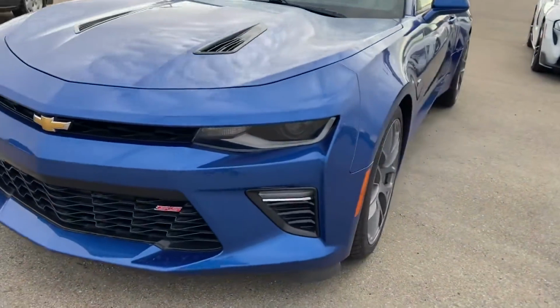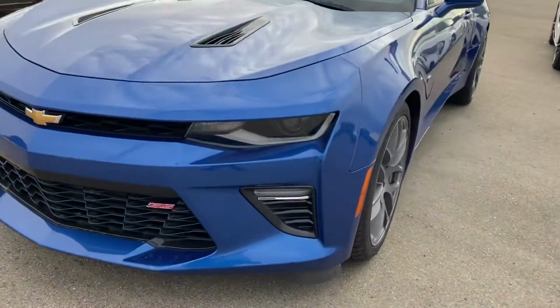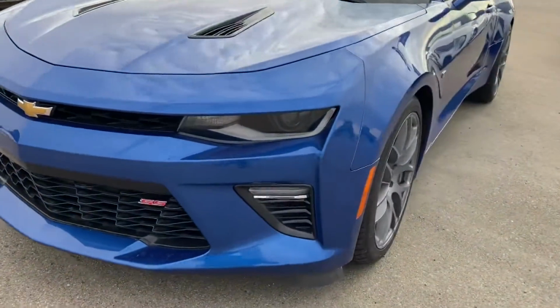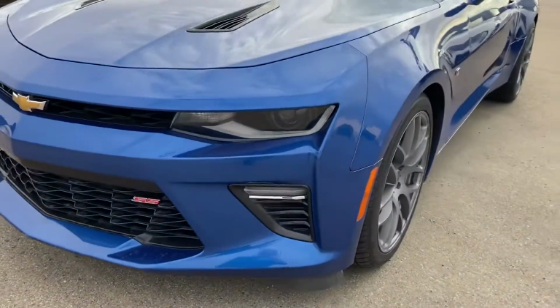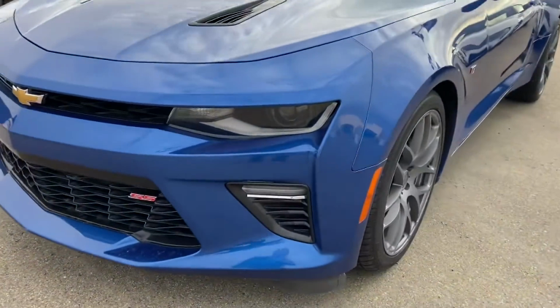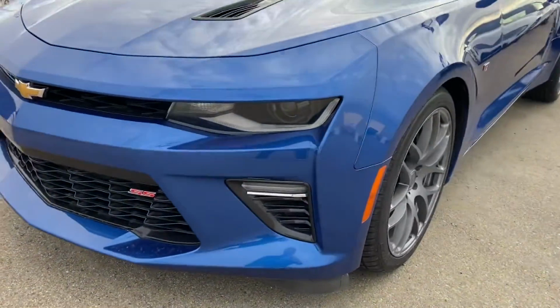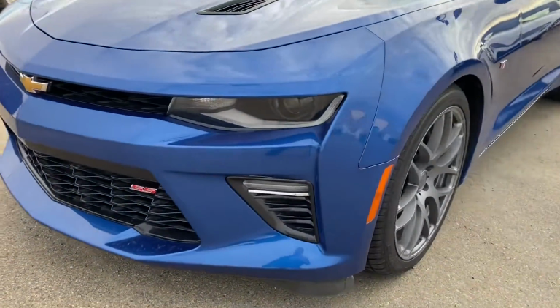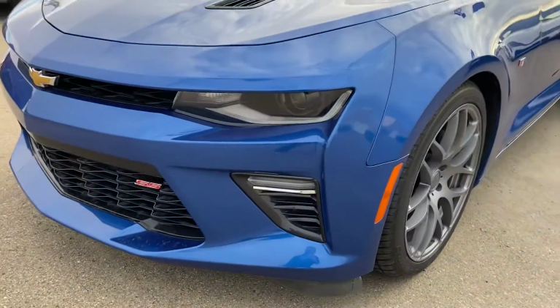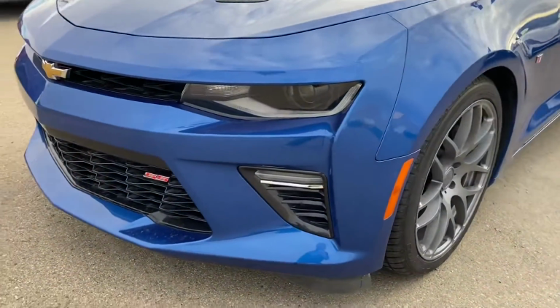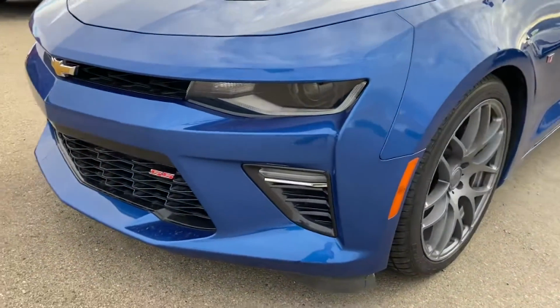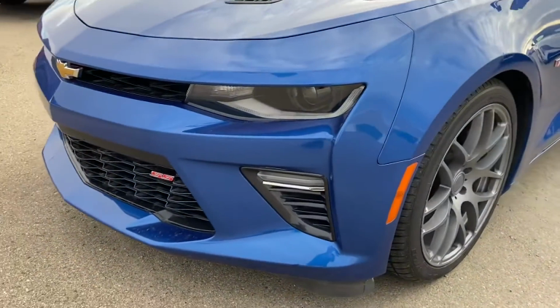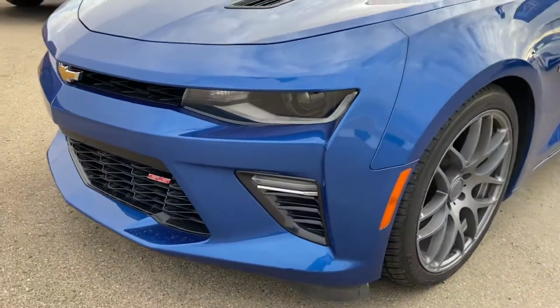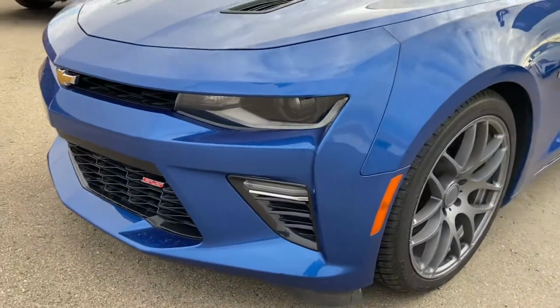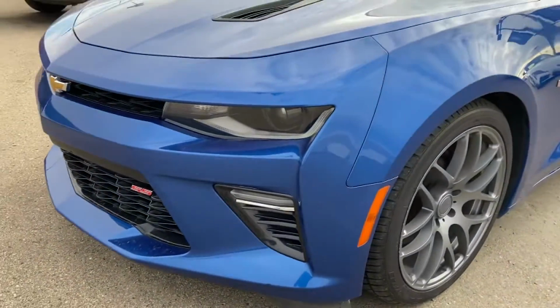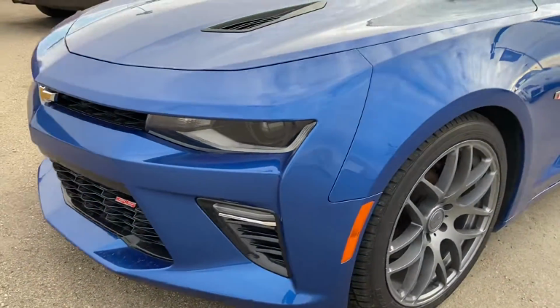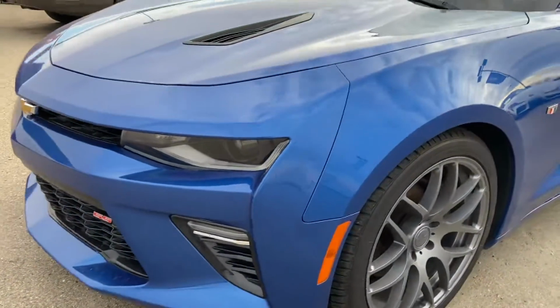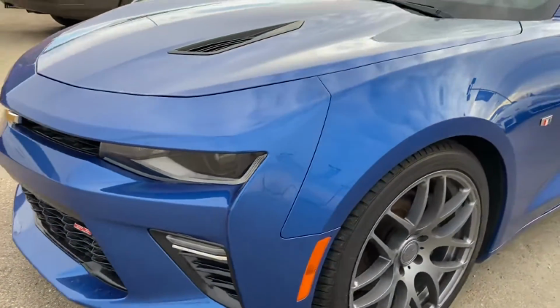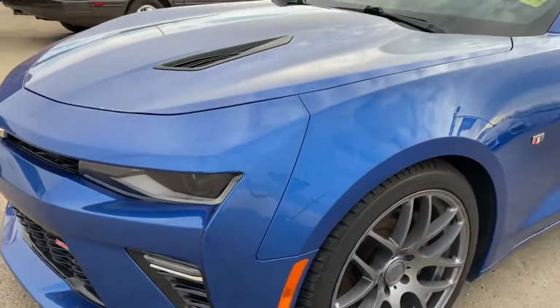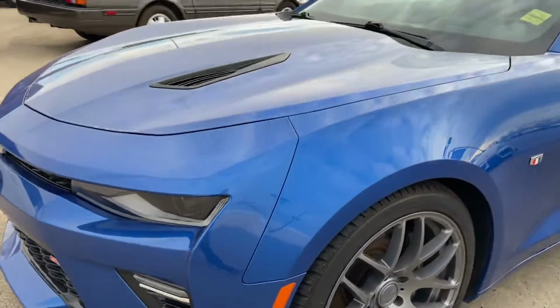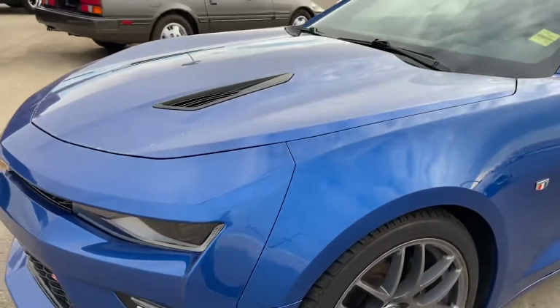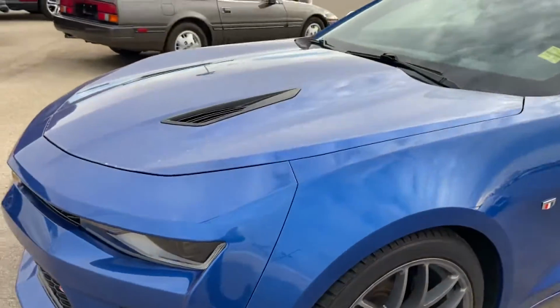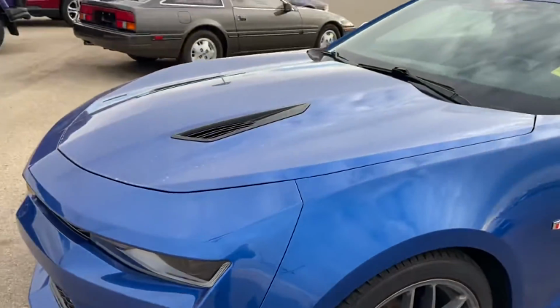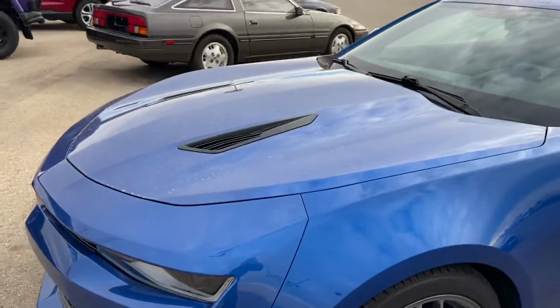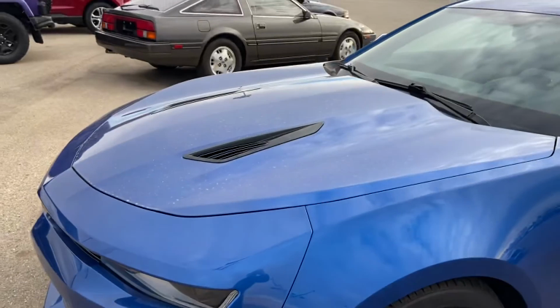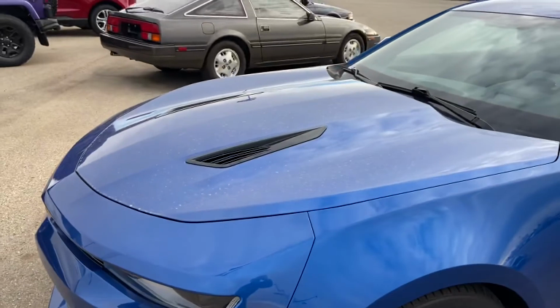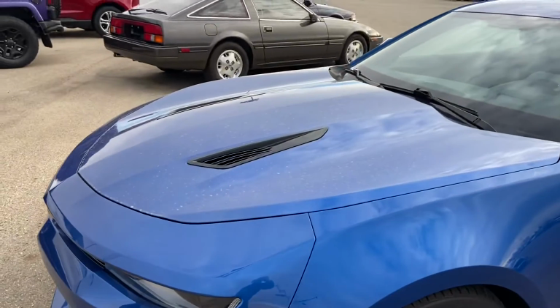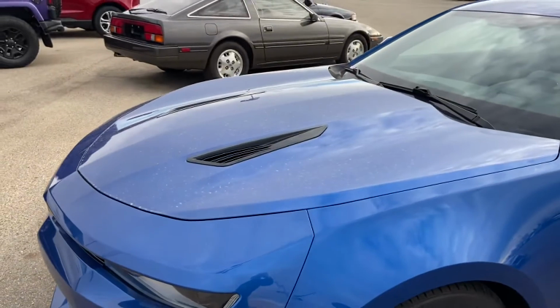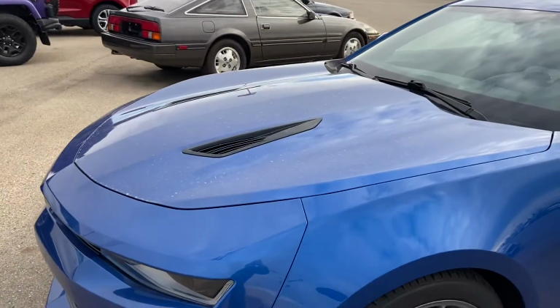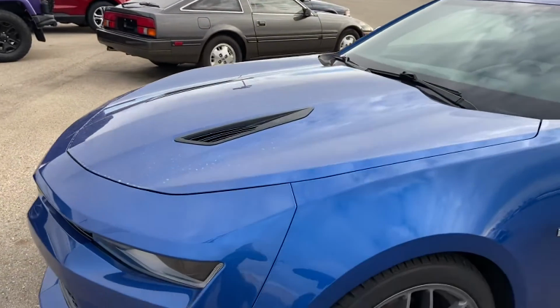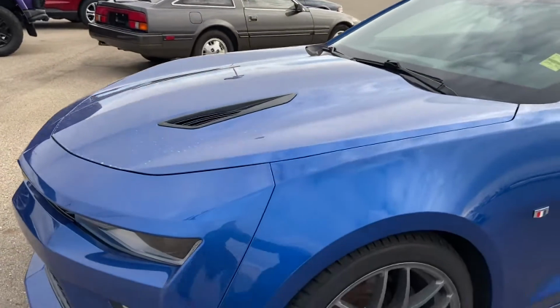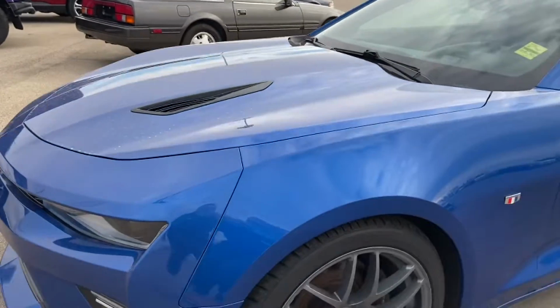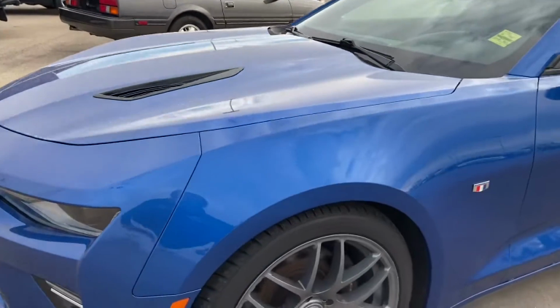The fog lights up front, that SS badging, and the nice little hood scoops.